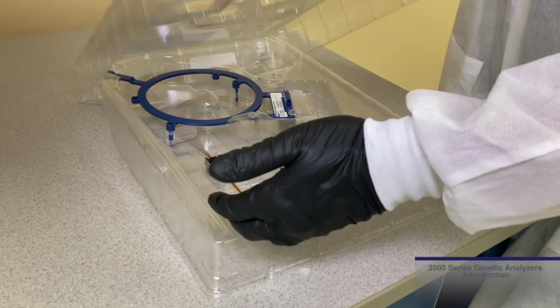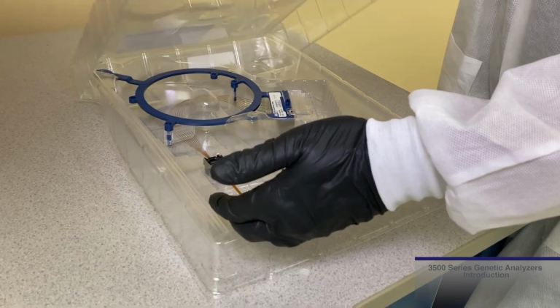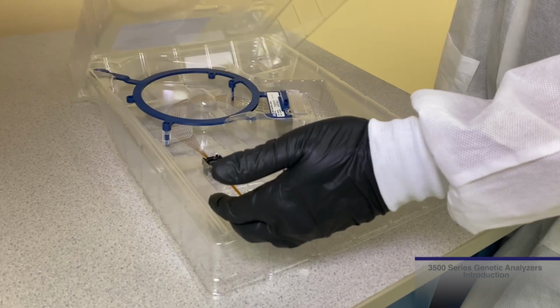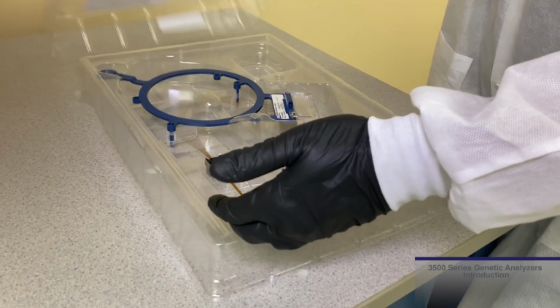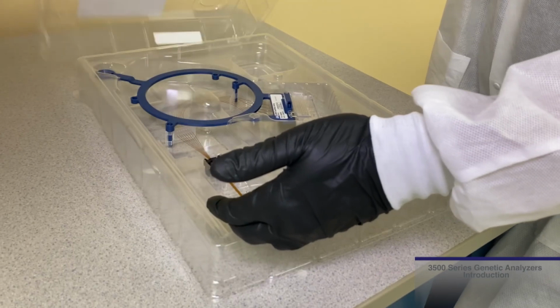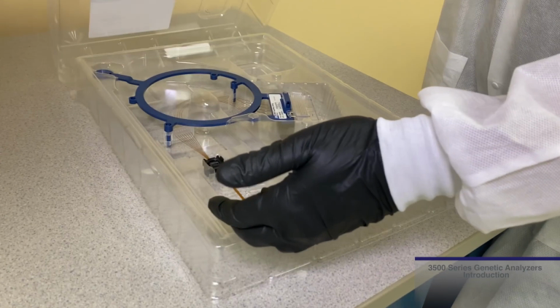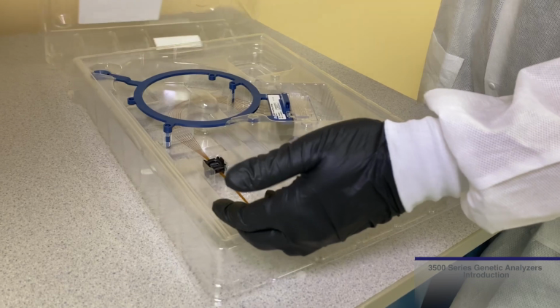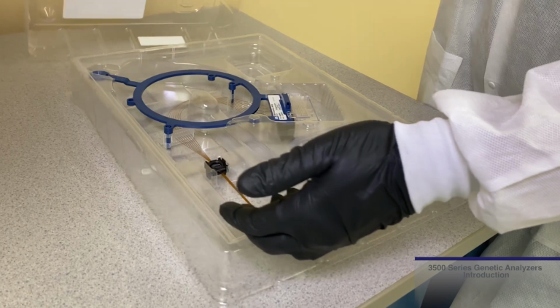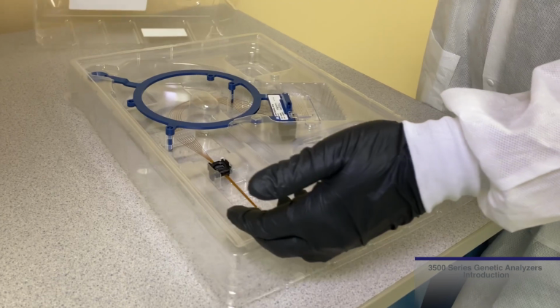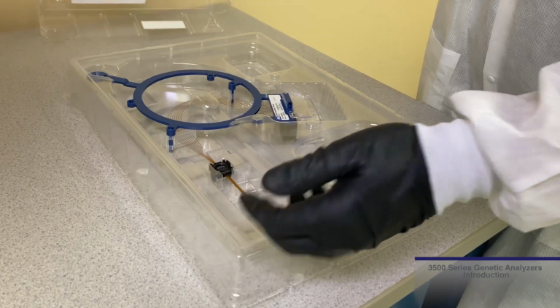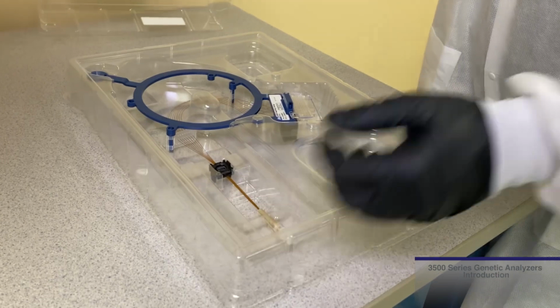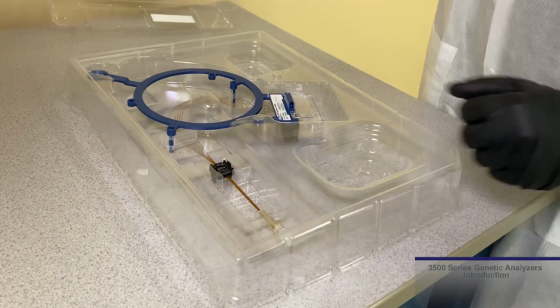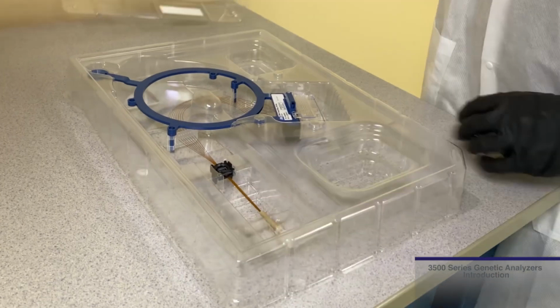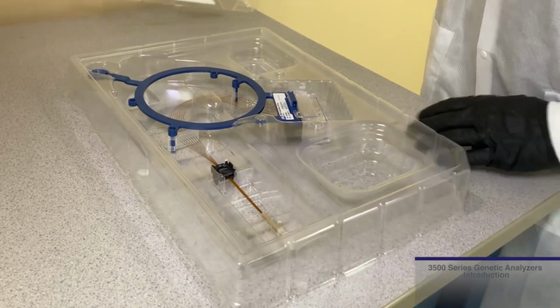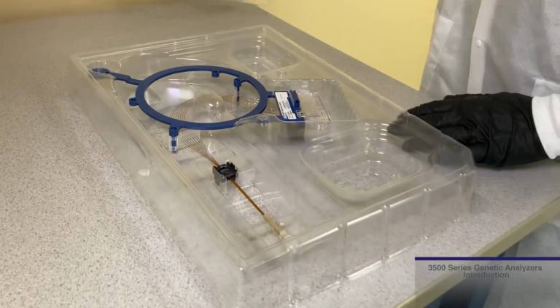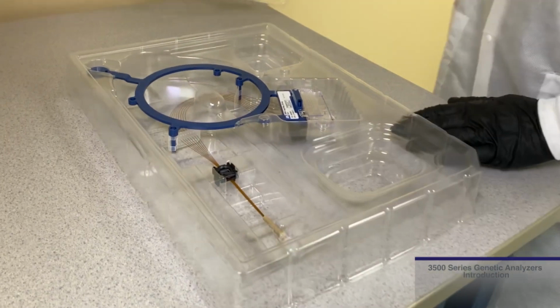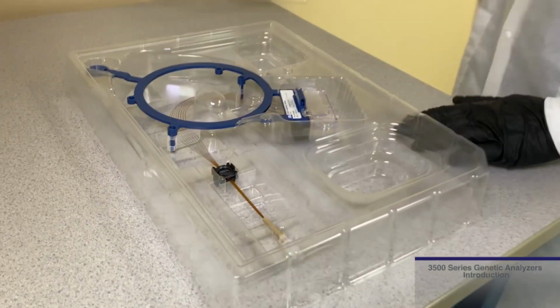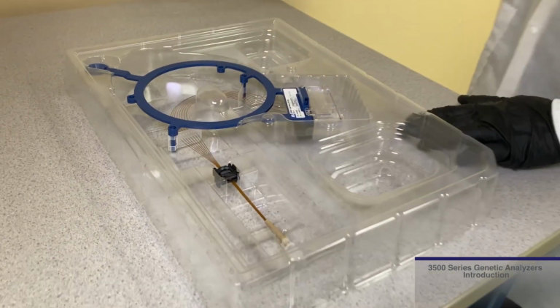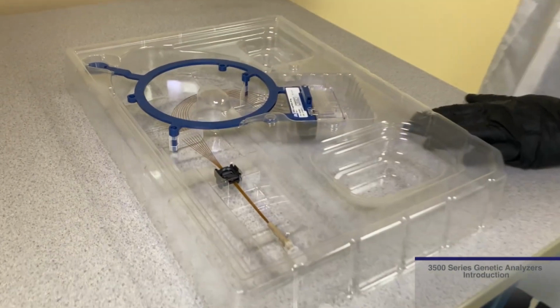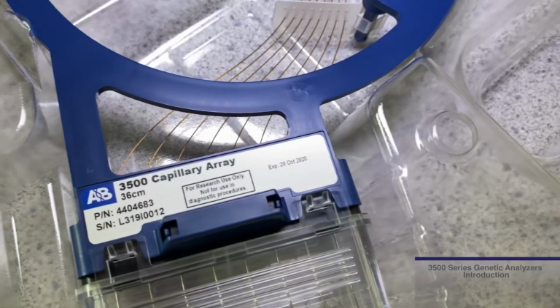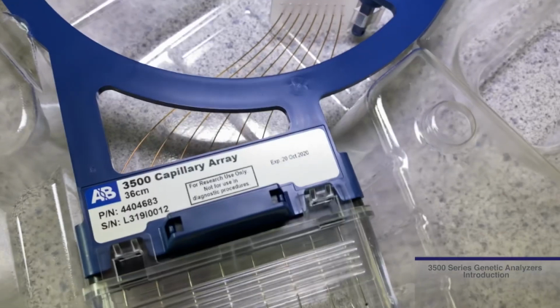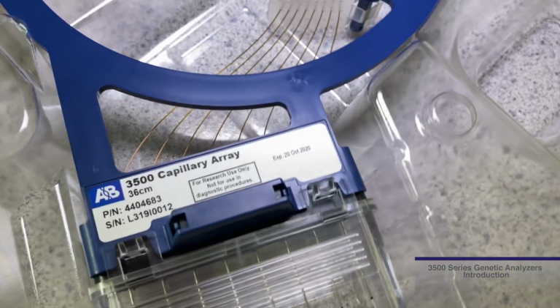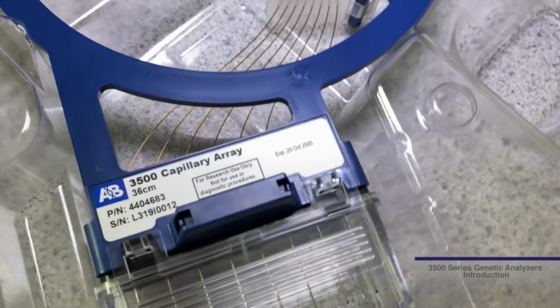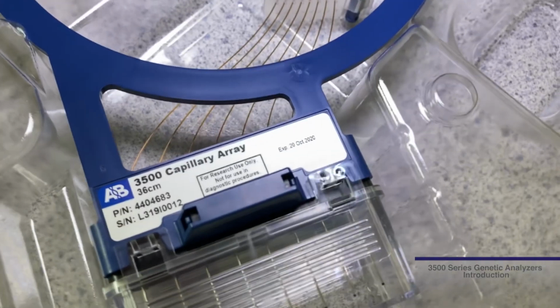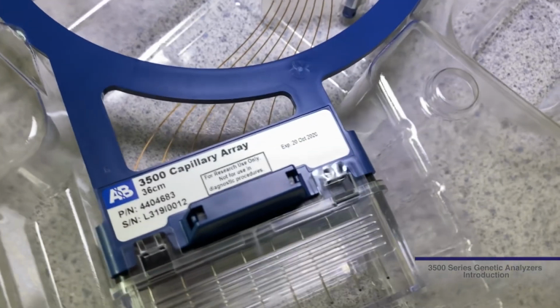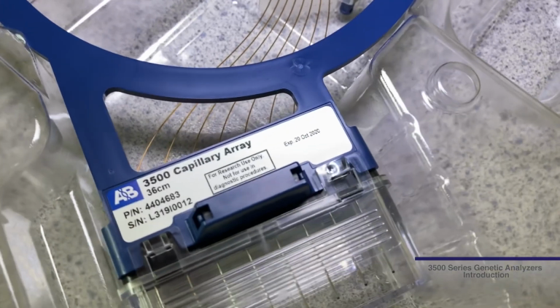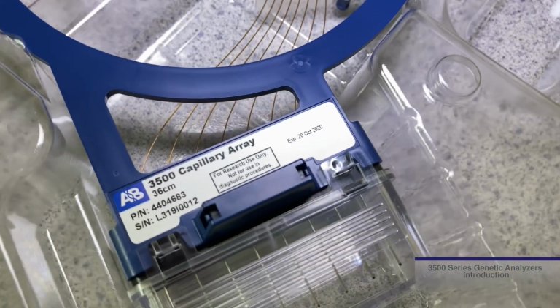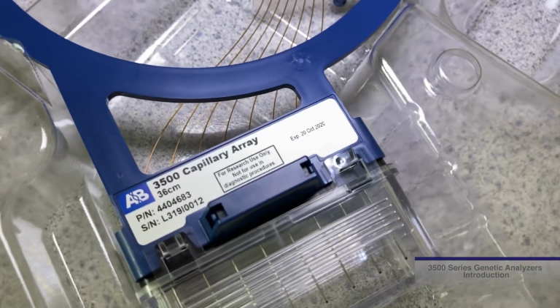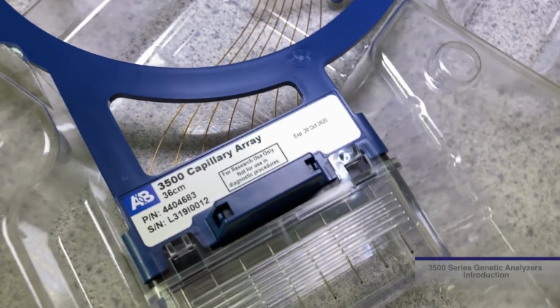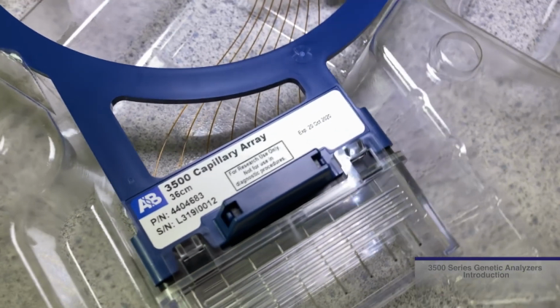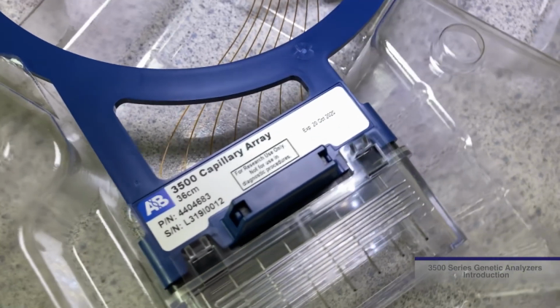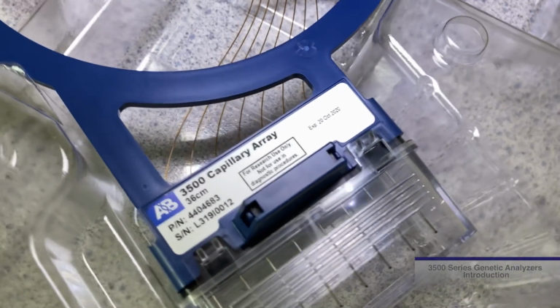If you wish to store the capillary array for future use, follow the instructions in the wizard for proper storage.